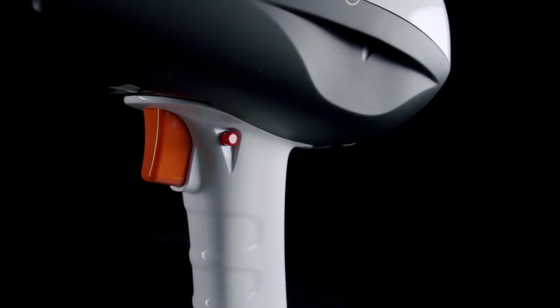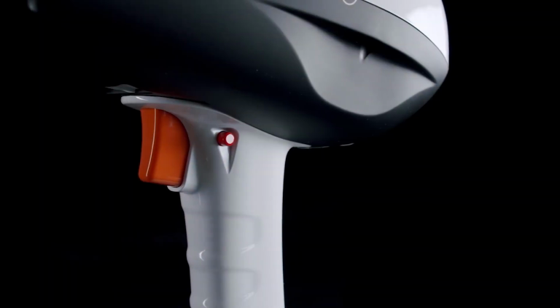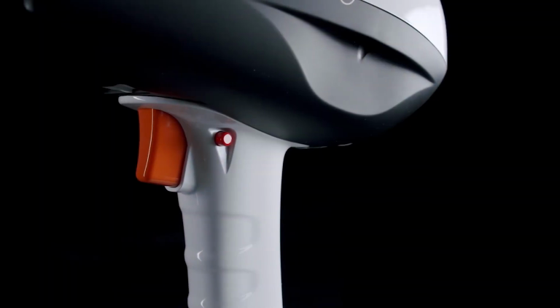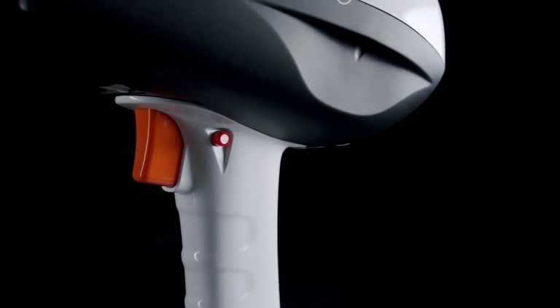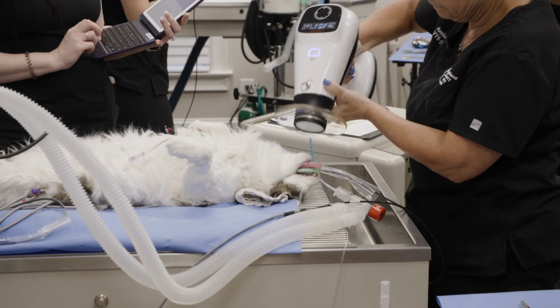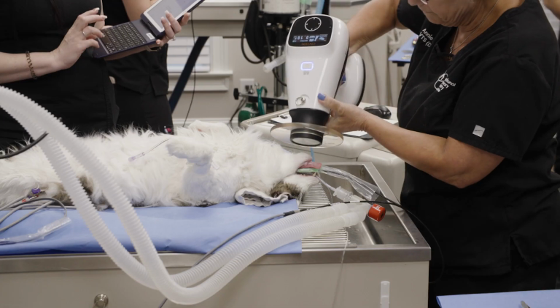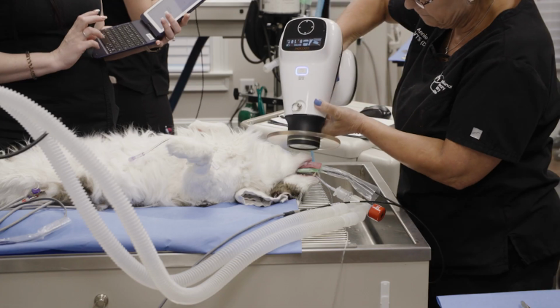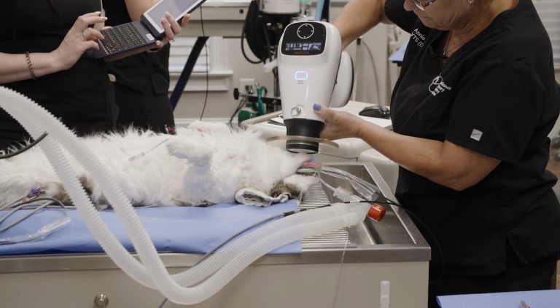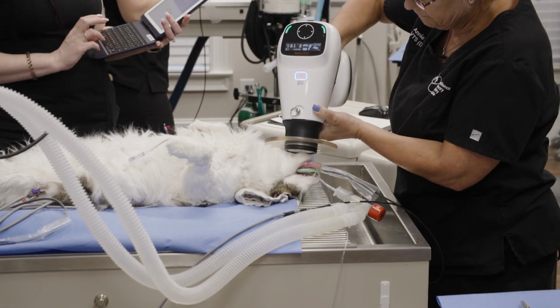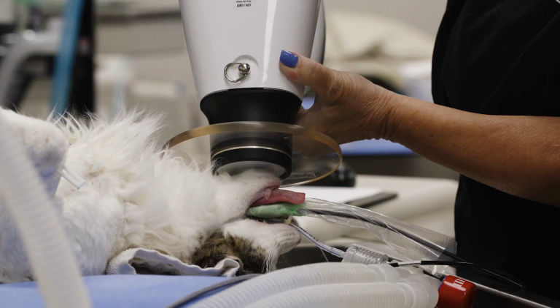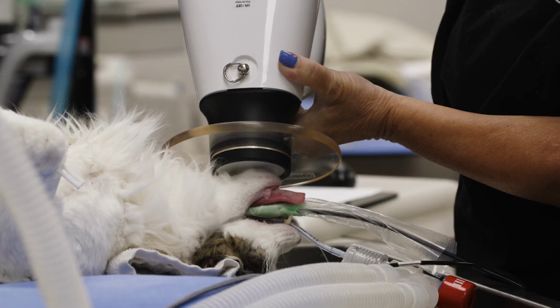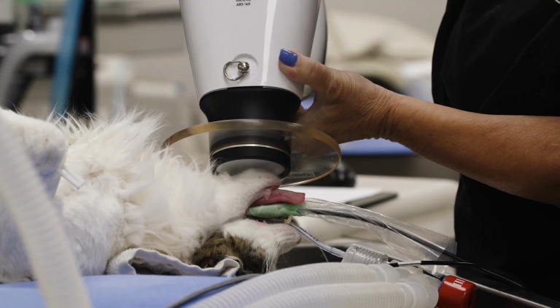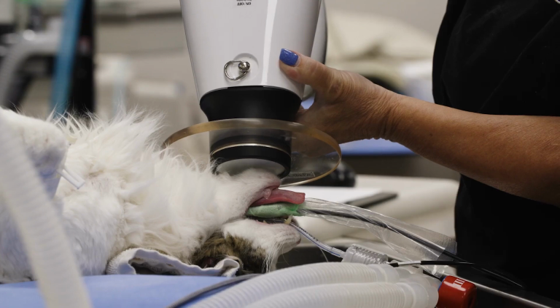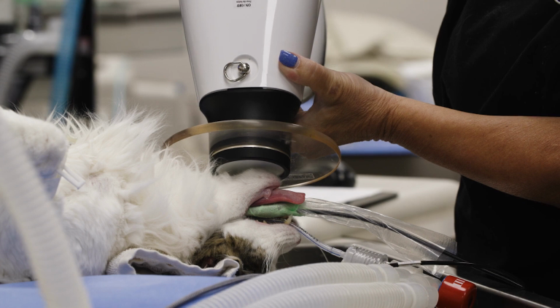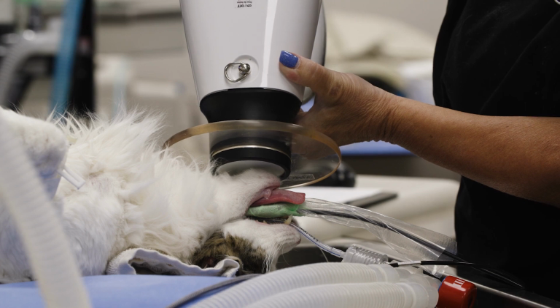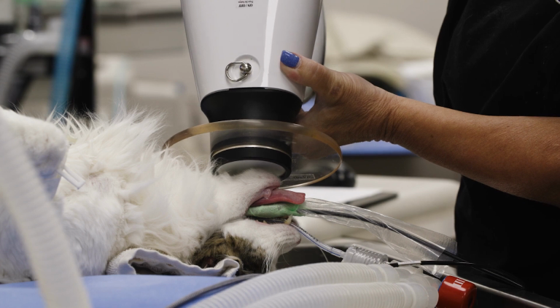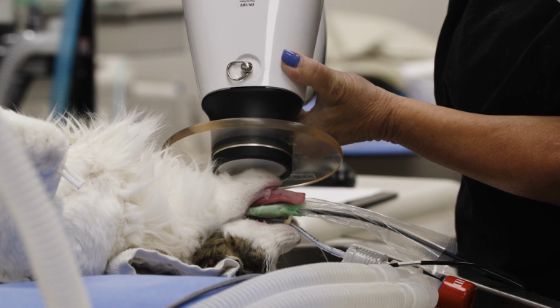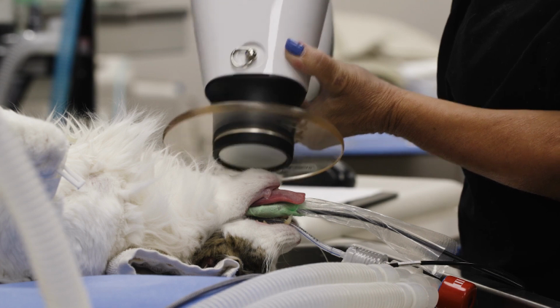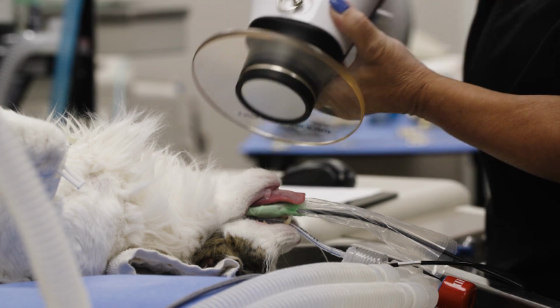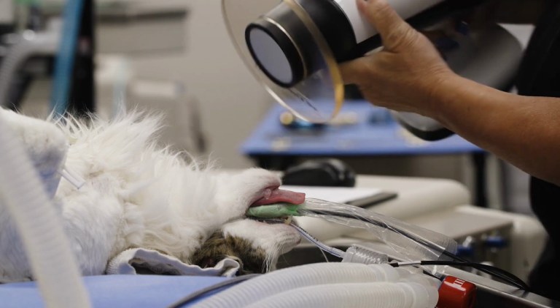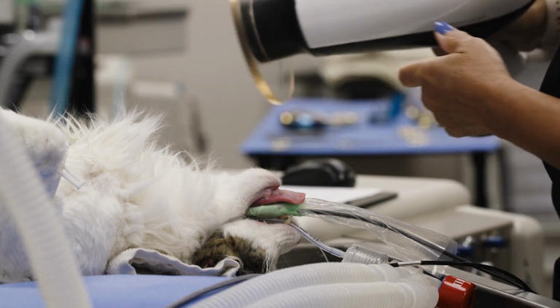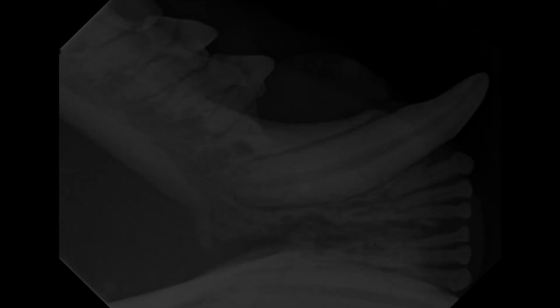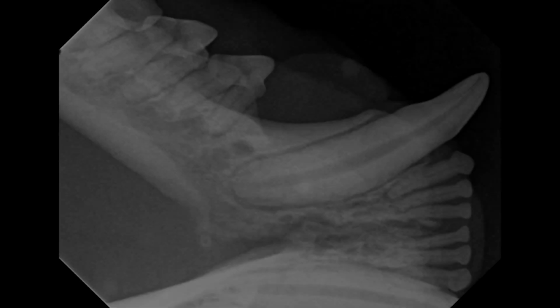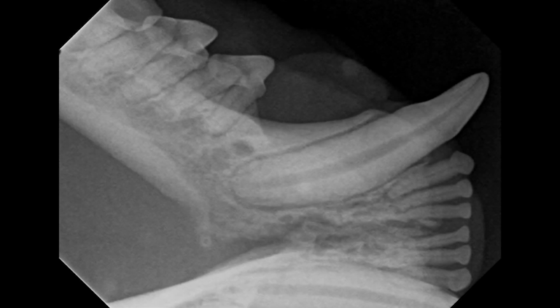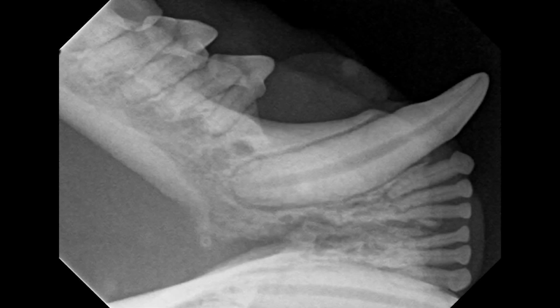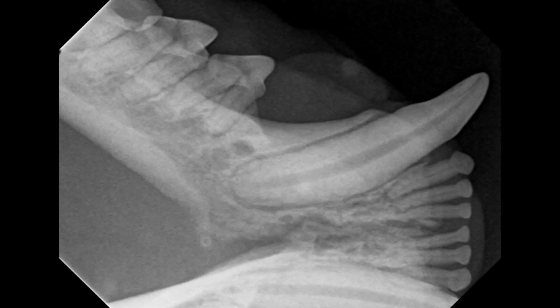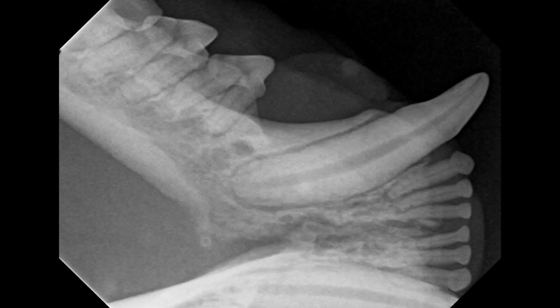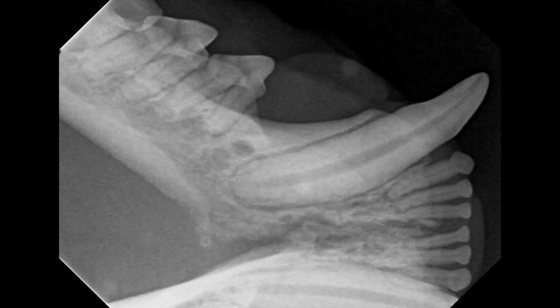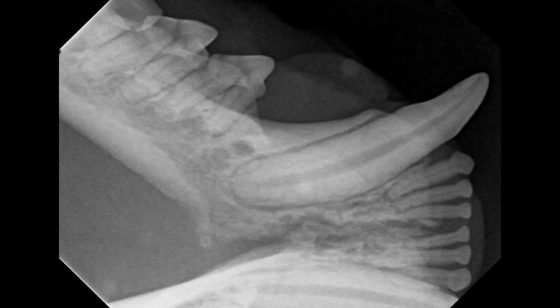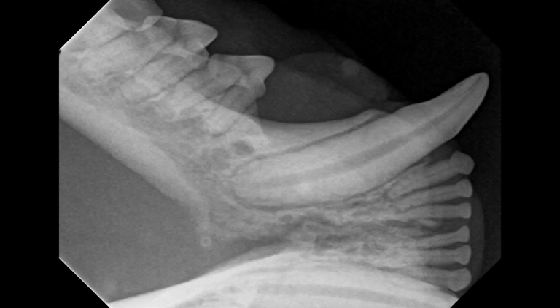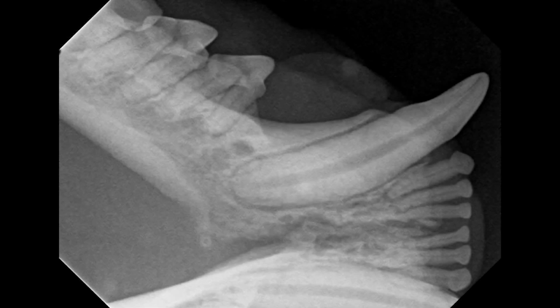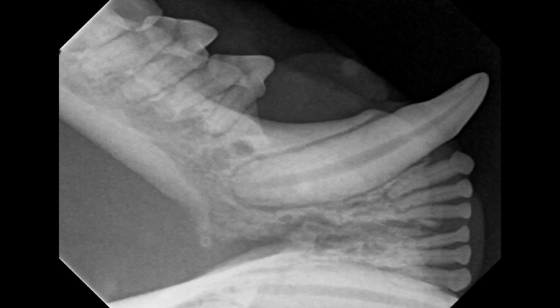One click and you're done. You point, you shoot, and your image is generated immediately.